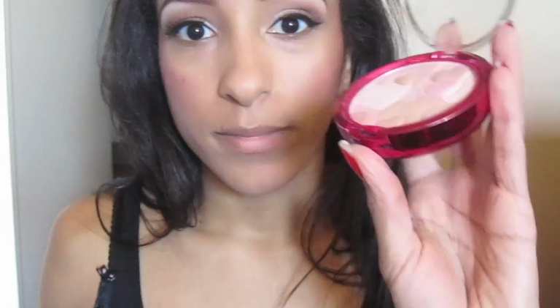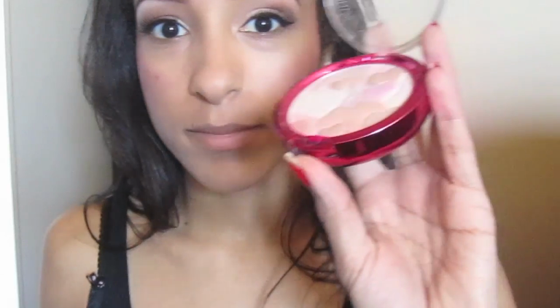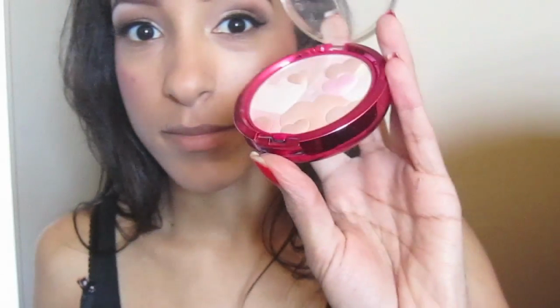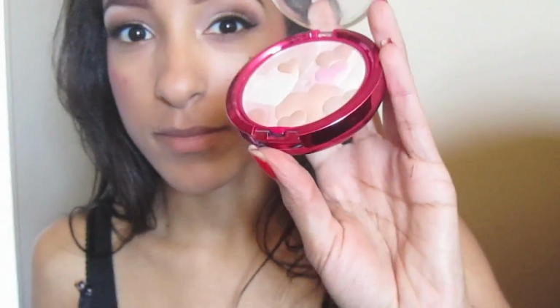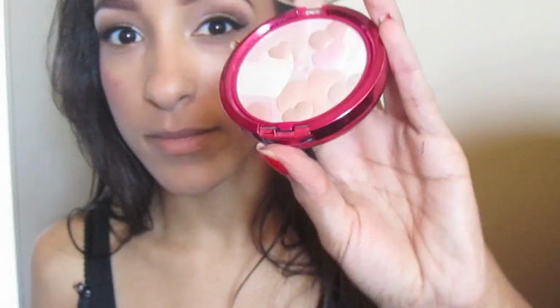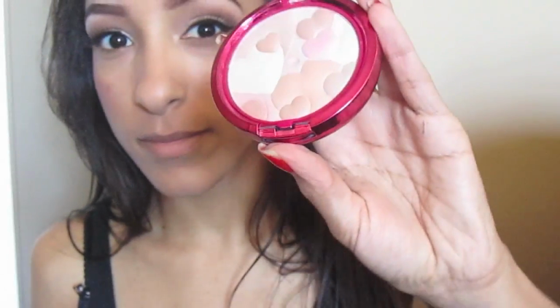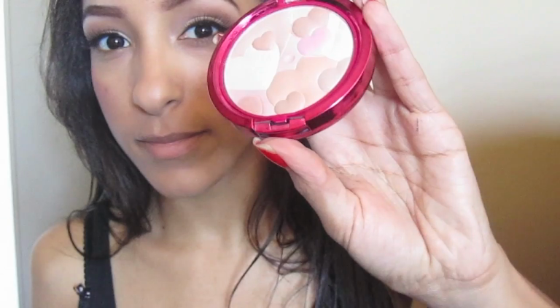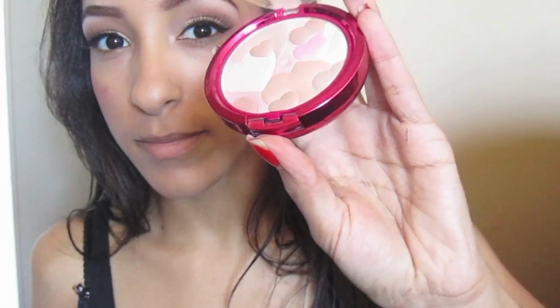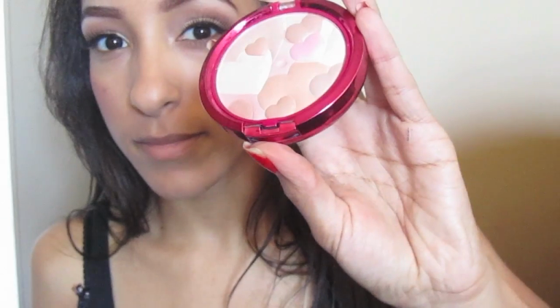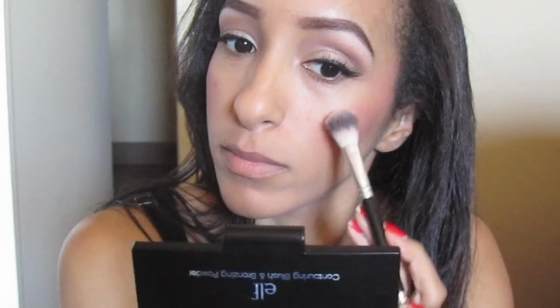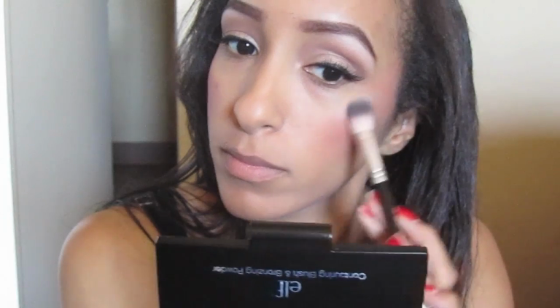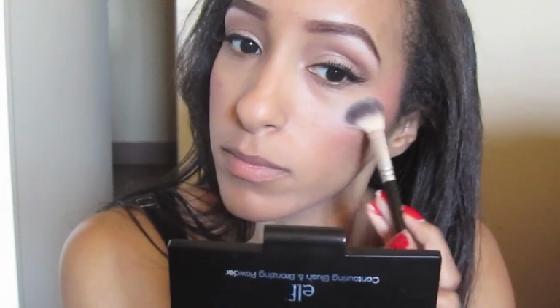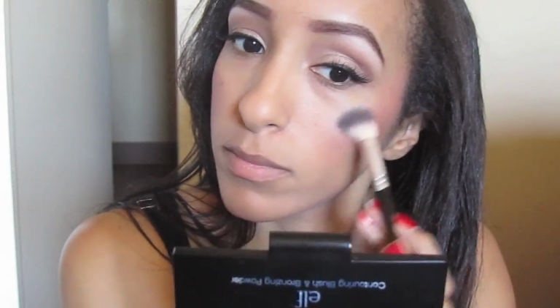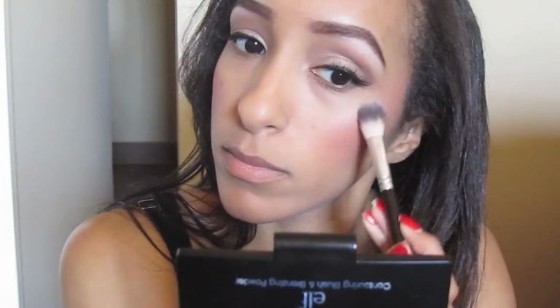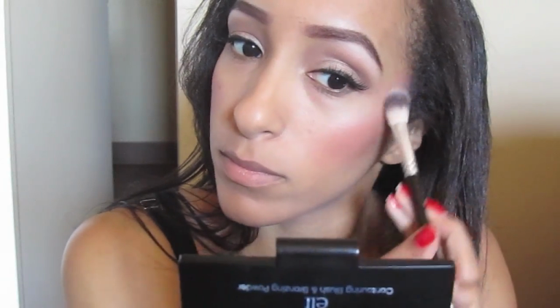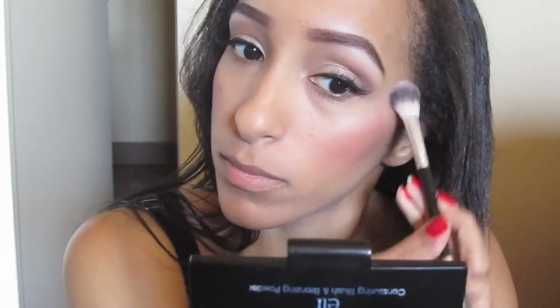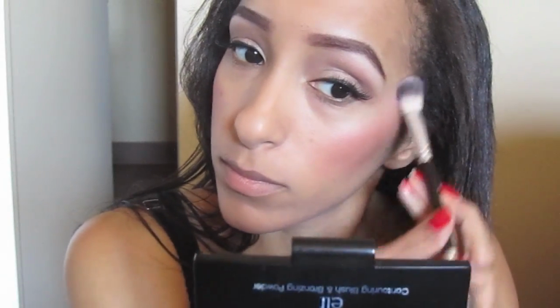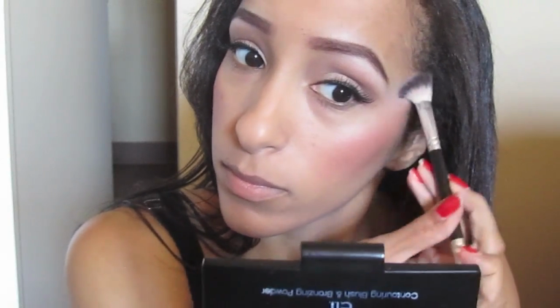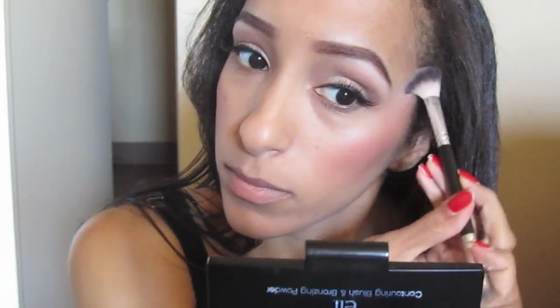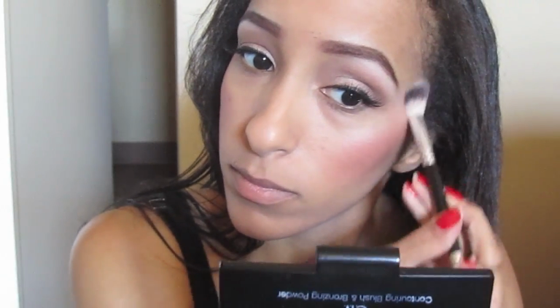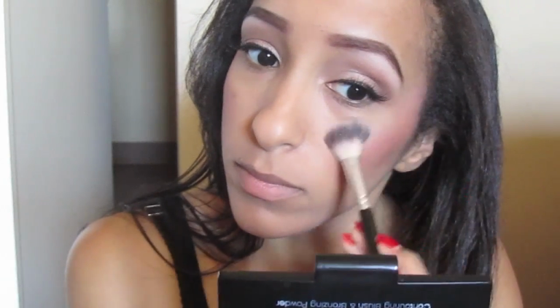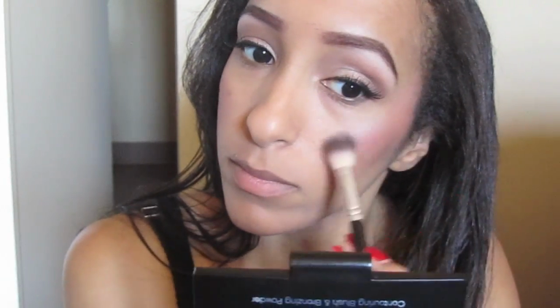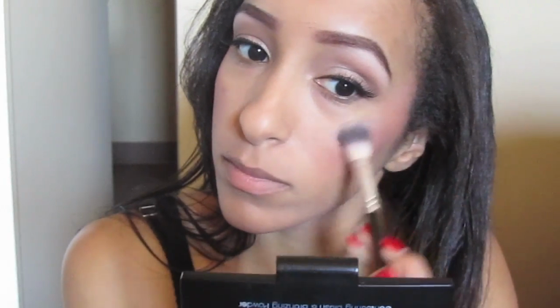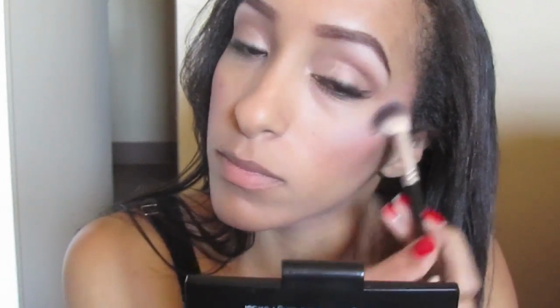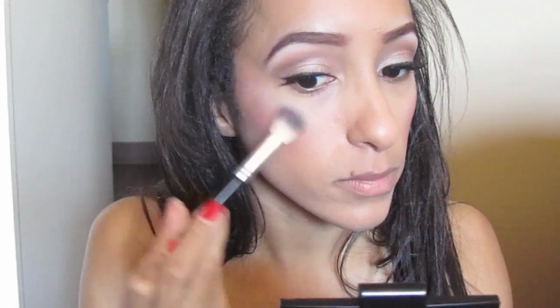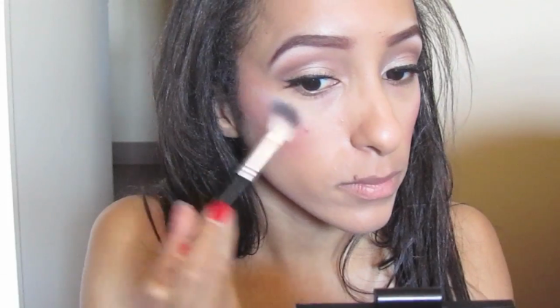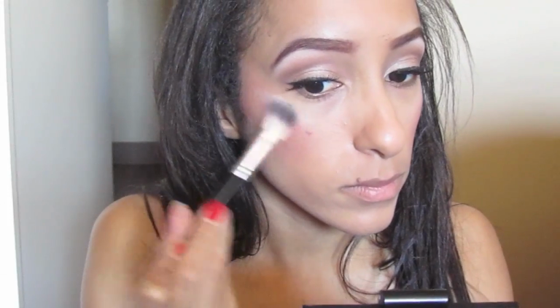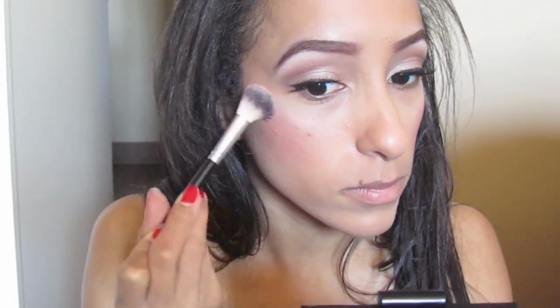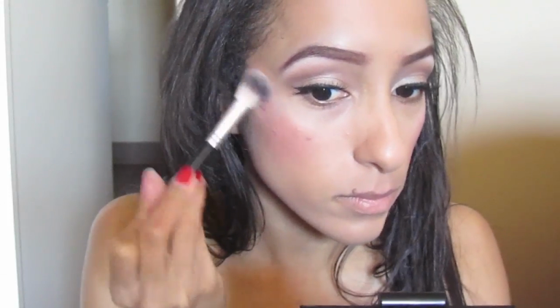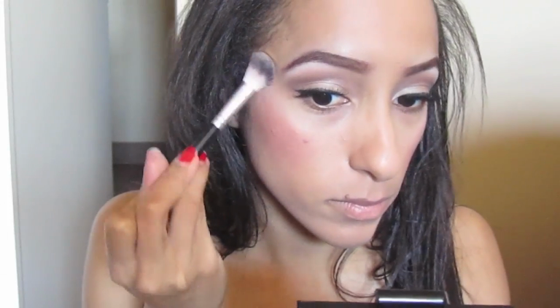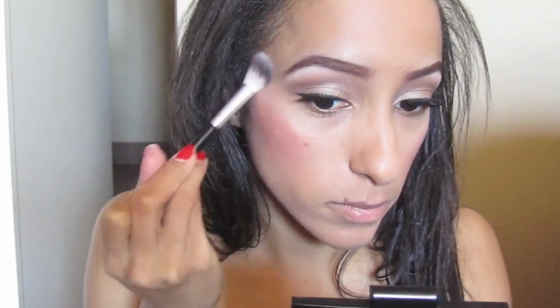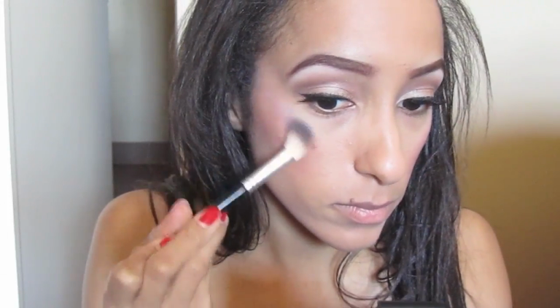Next, you want to take your favorite highlight. I'm using Translucive by Physicians Formula and I'm applying that on top of my cheekbone.